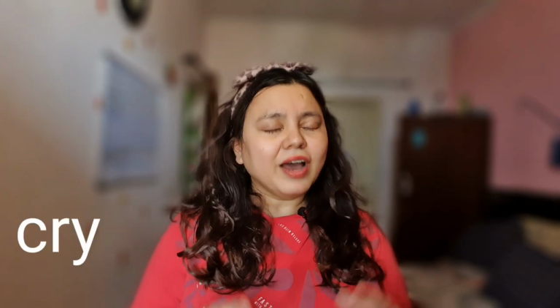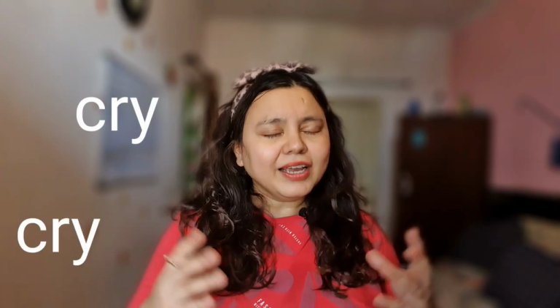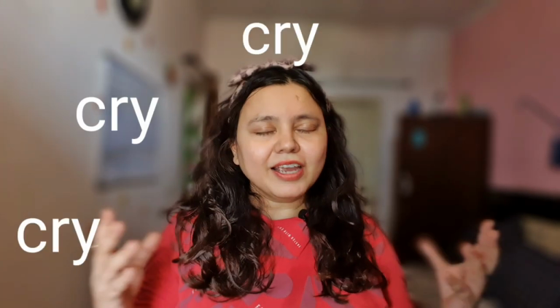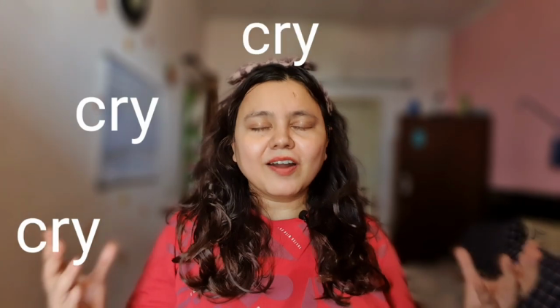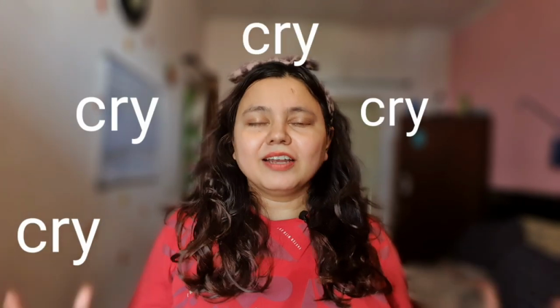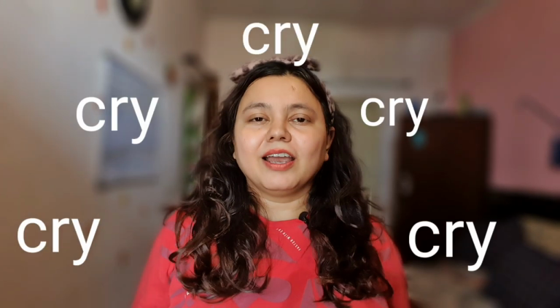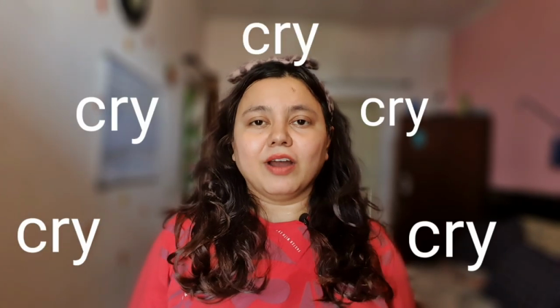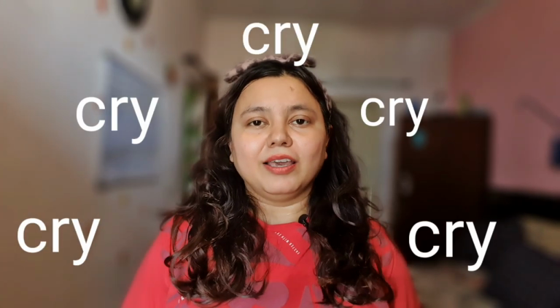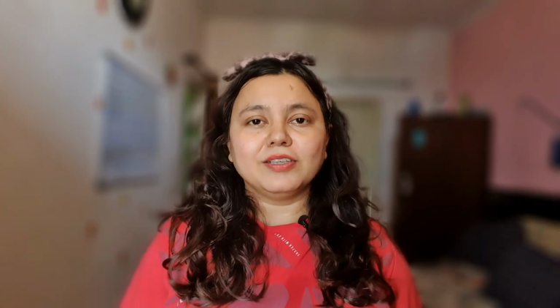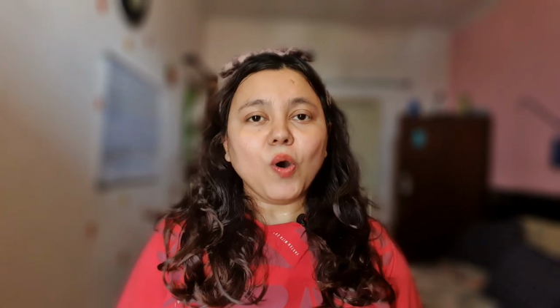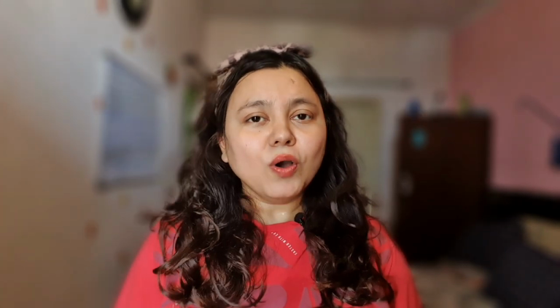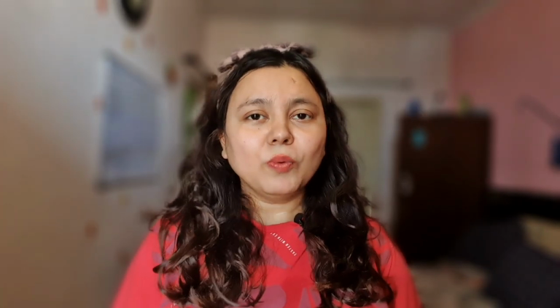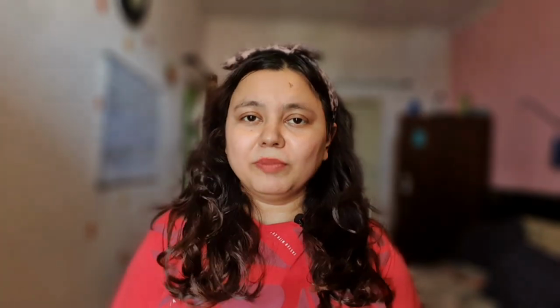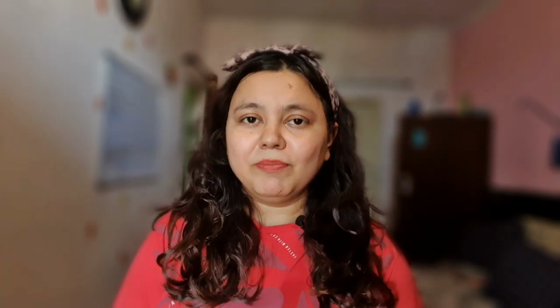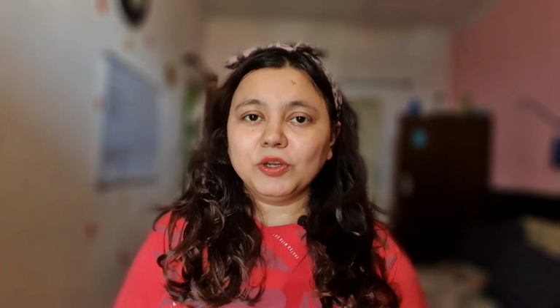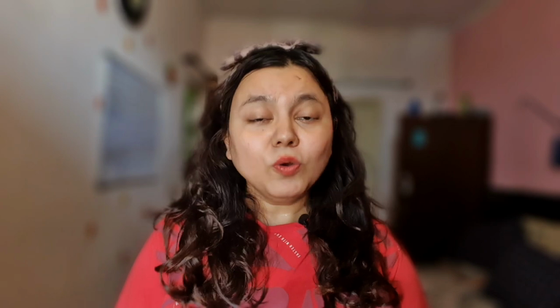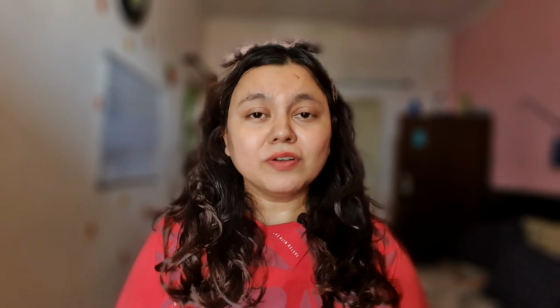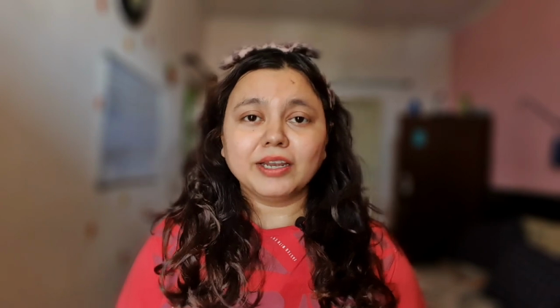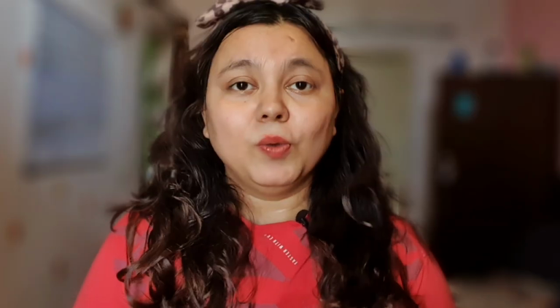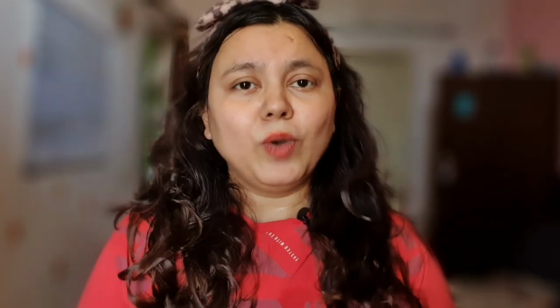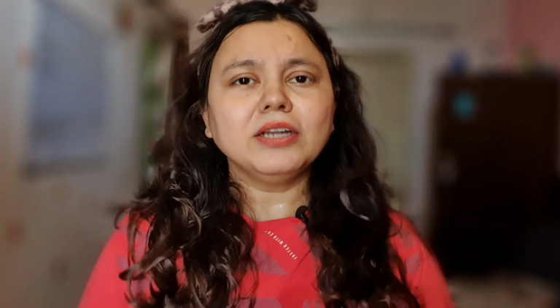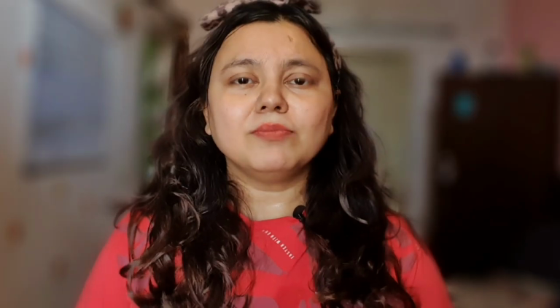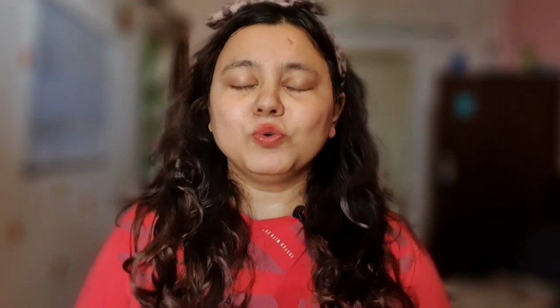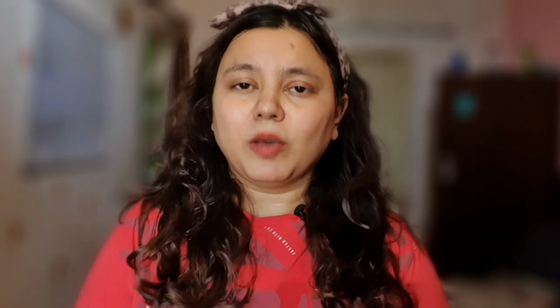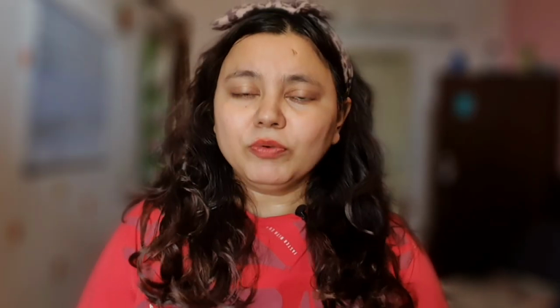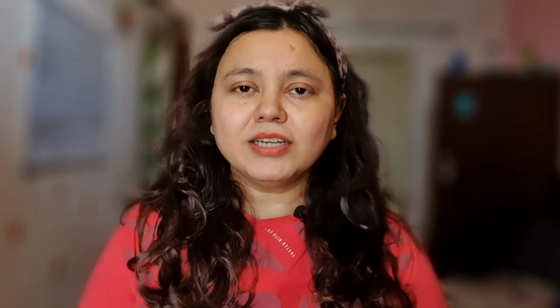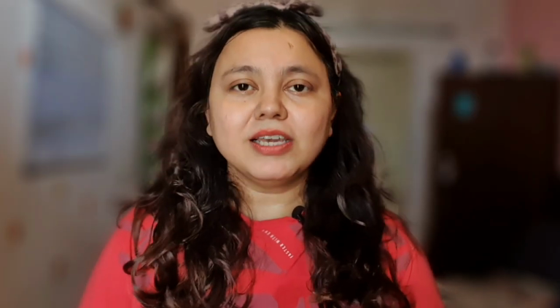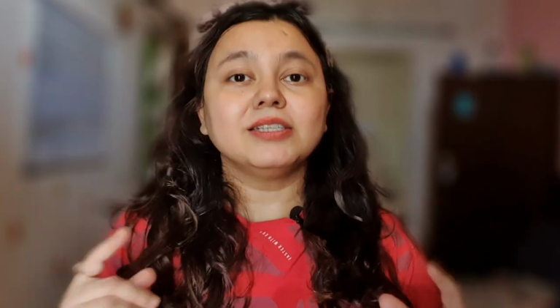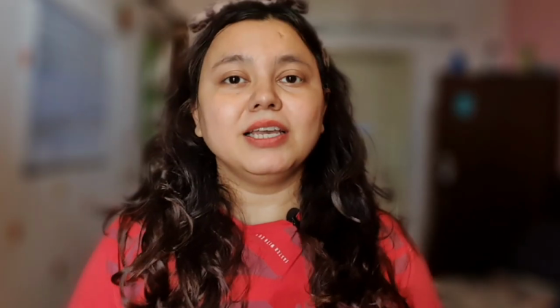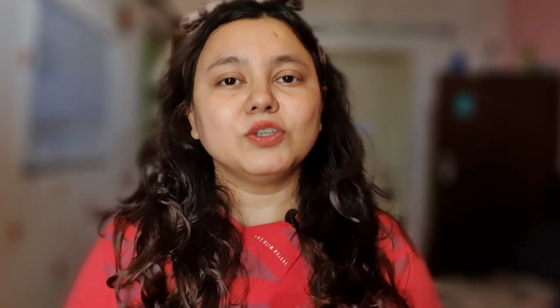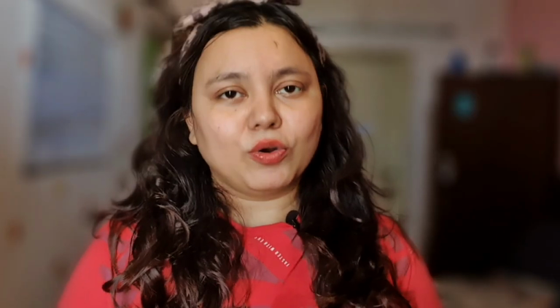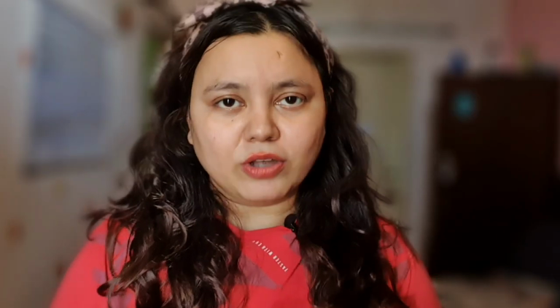Crying is all what the baby knows right now when it comes to communicating his needs or wants.